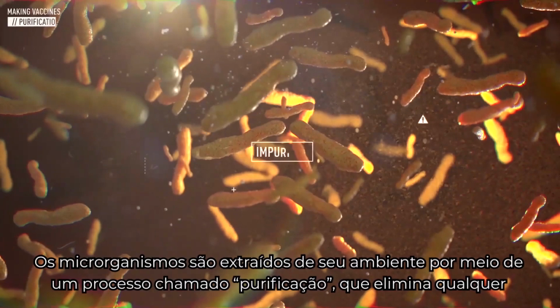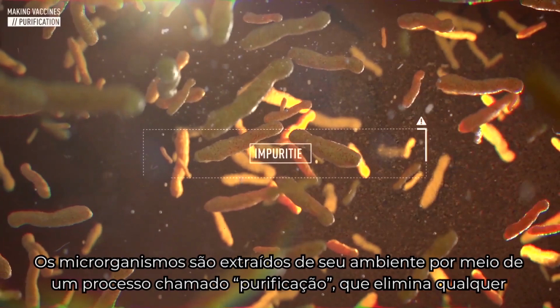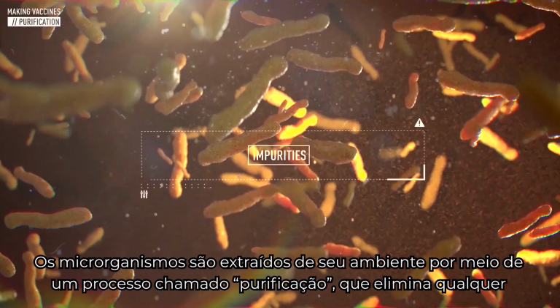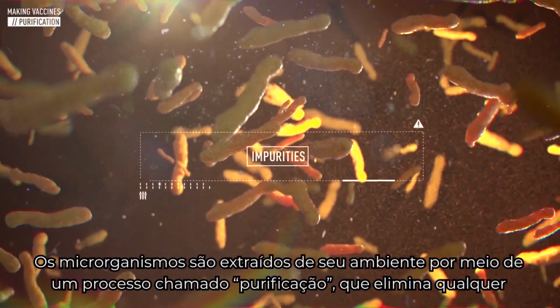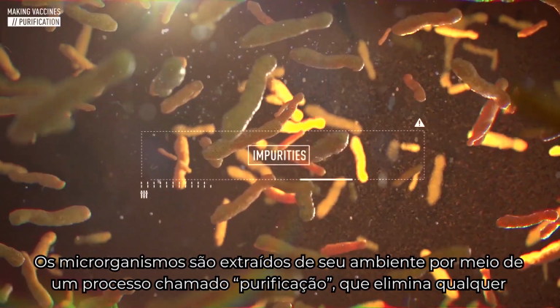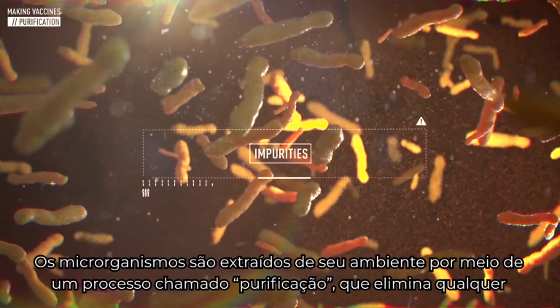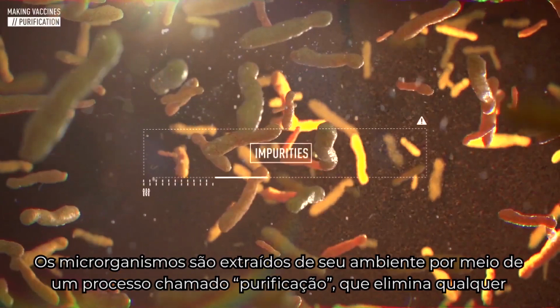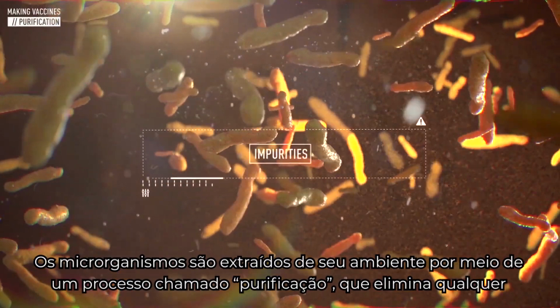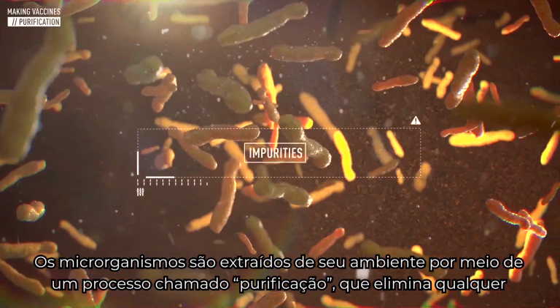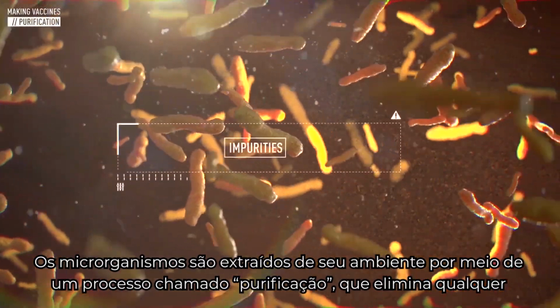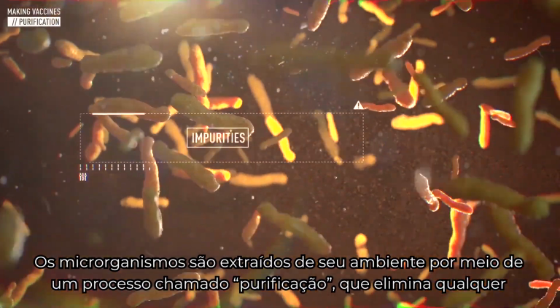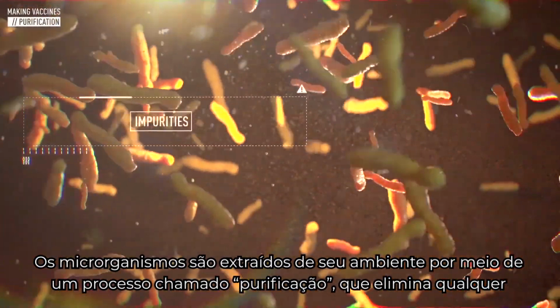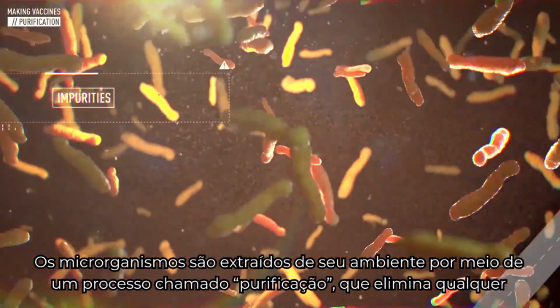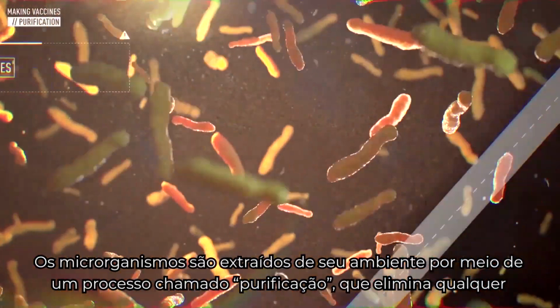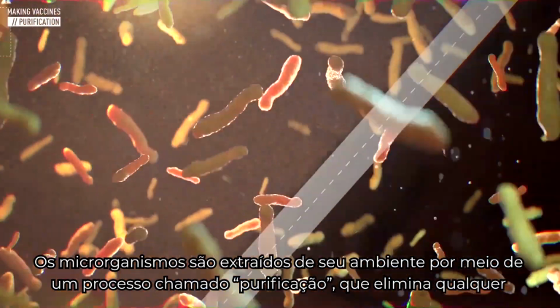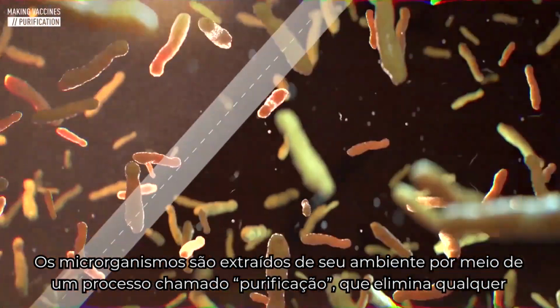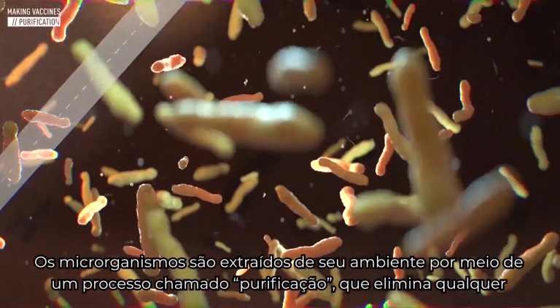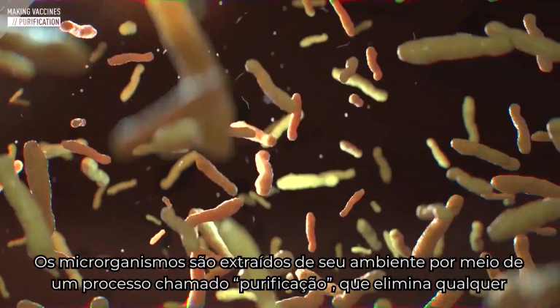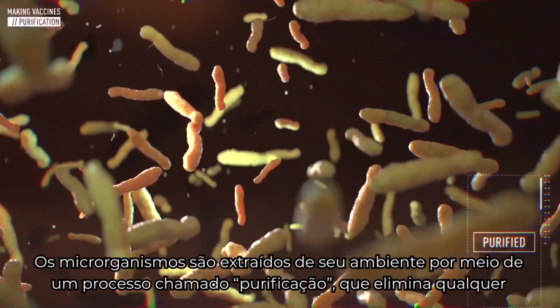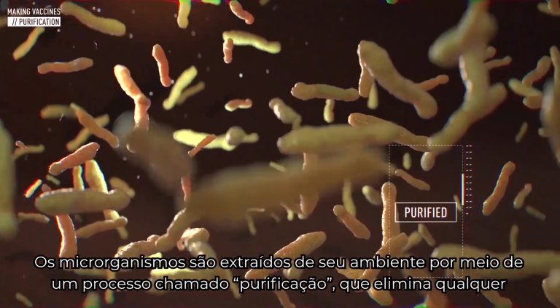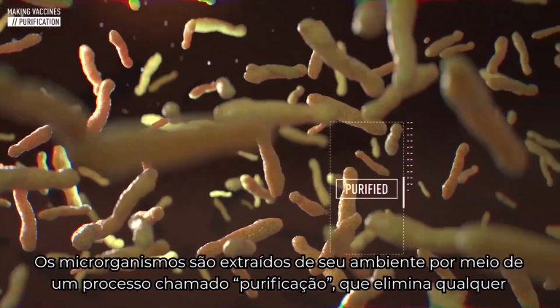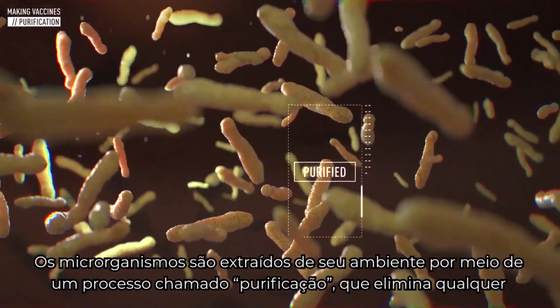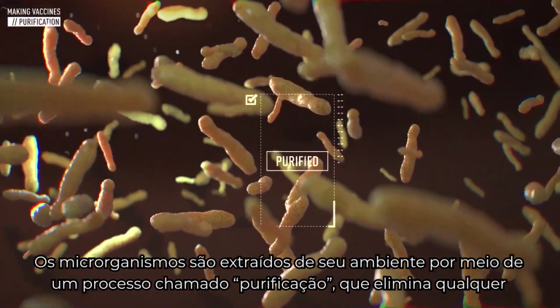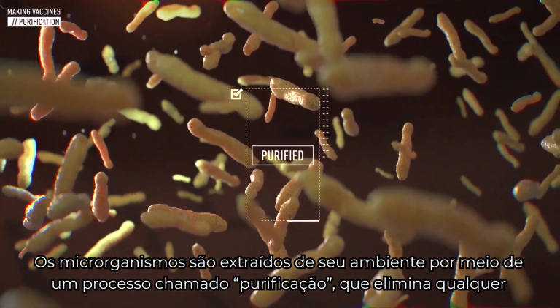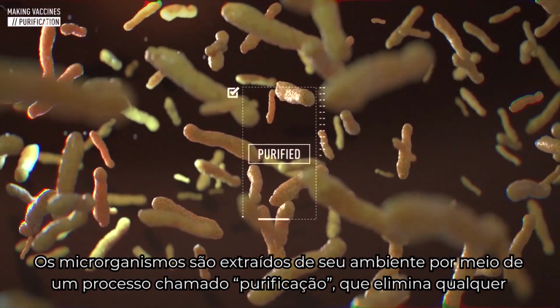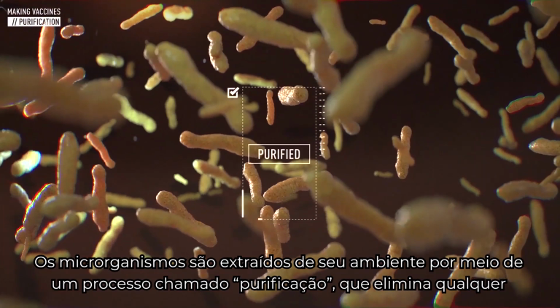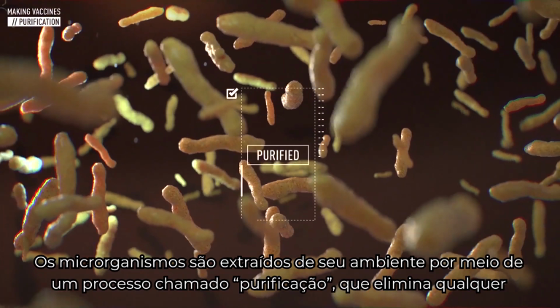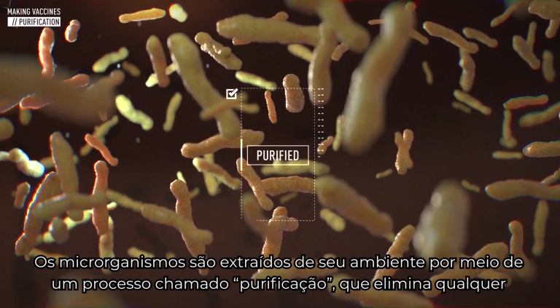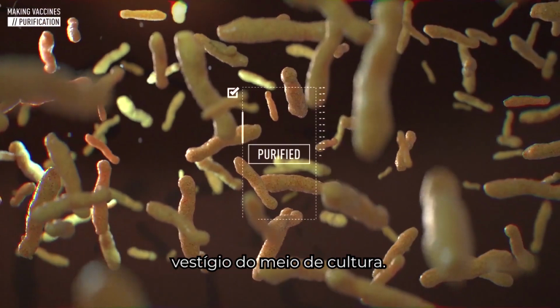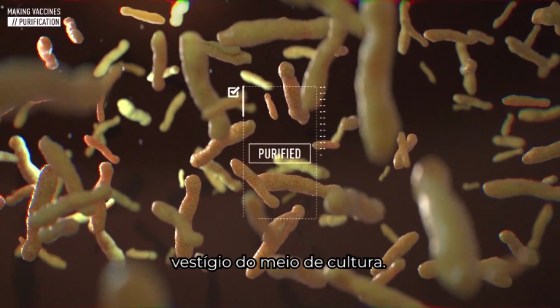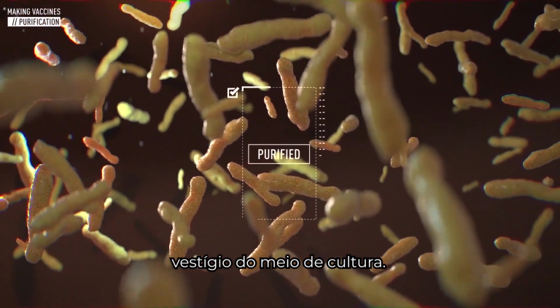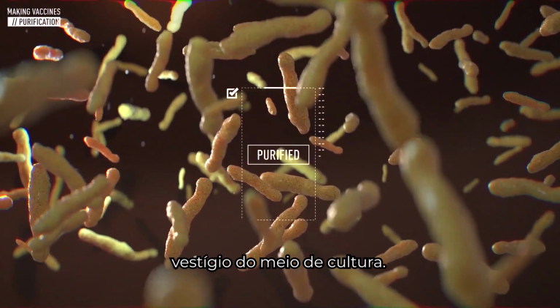The microorganisms are extracted from their environment through a process called purification, which eliminates any trace of culture media.